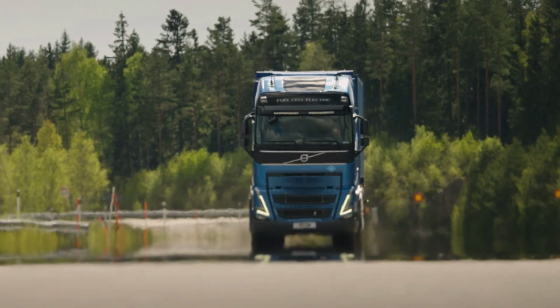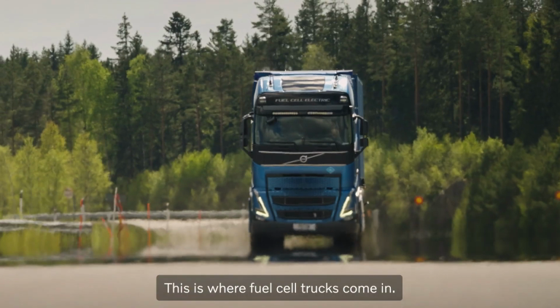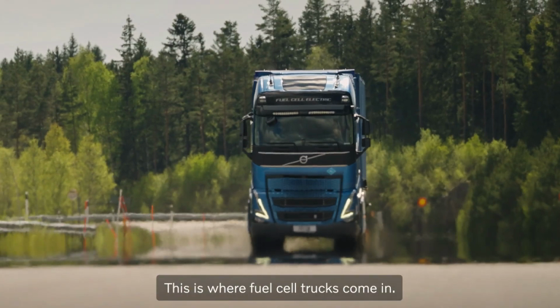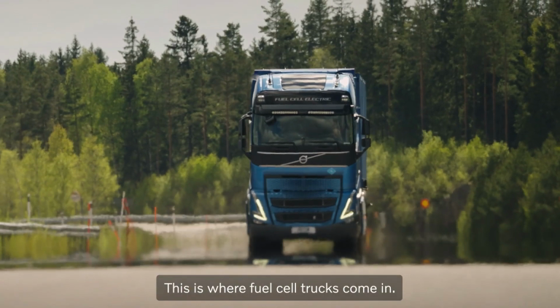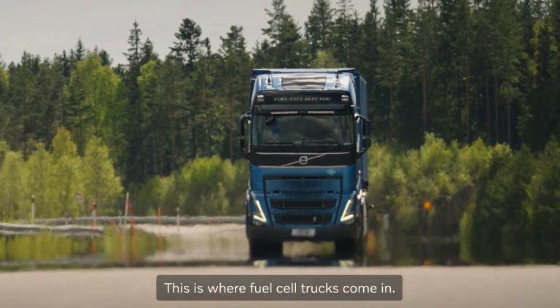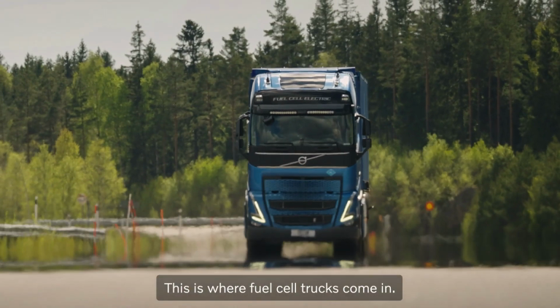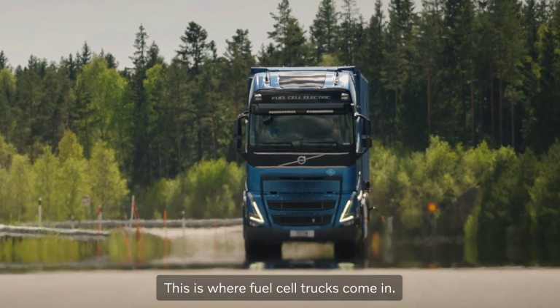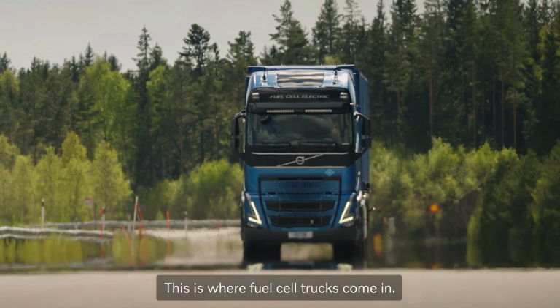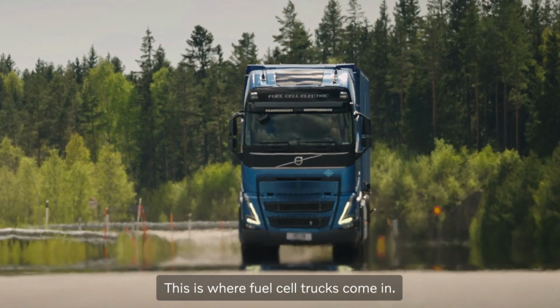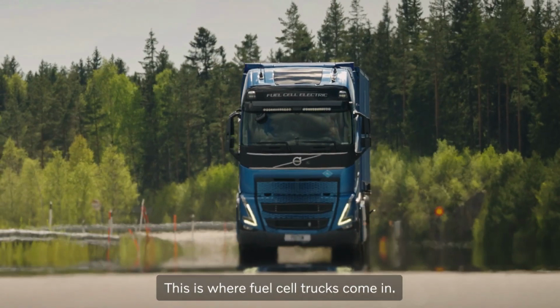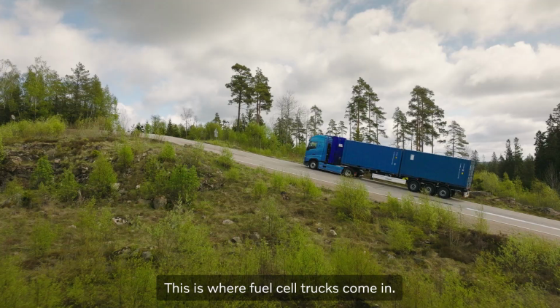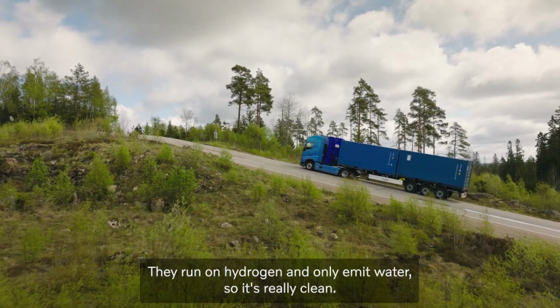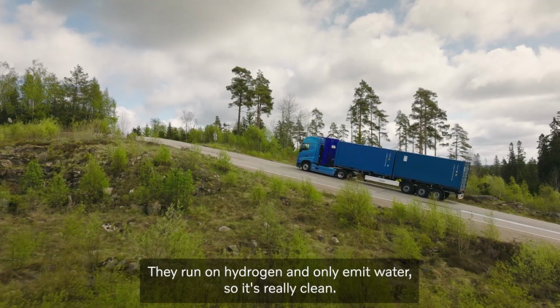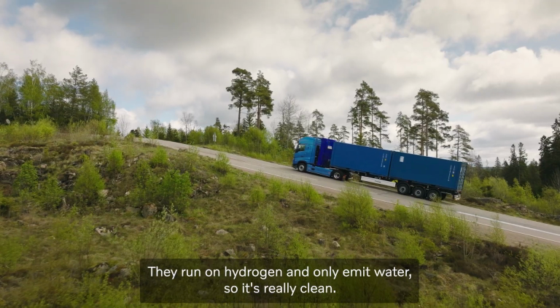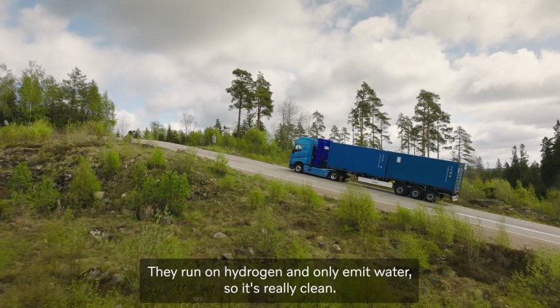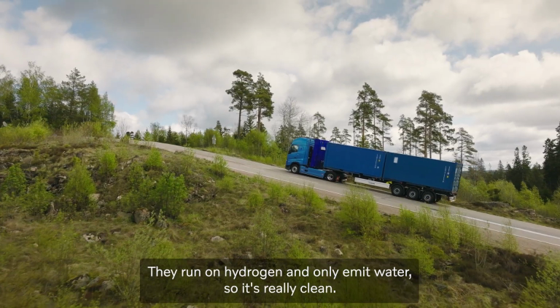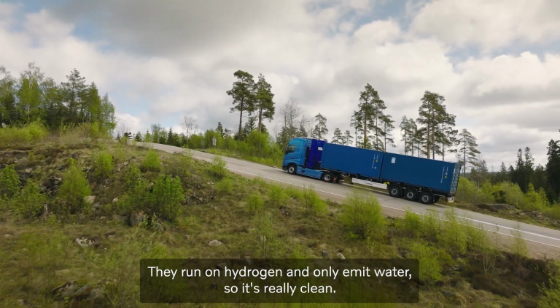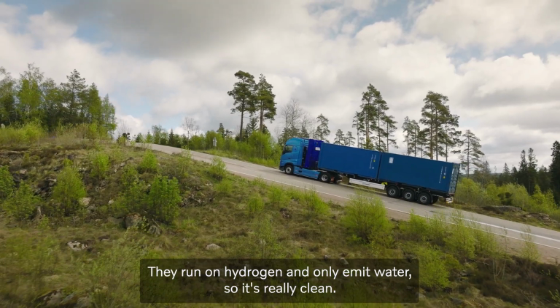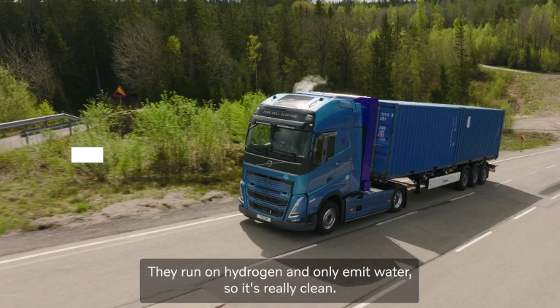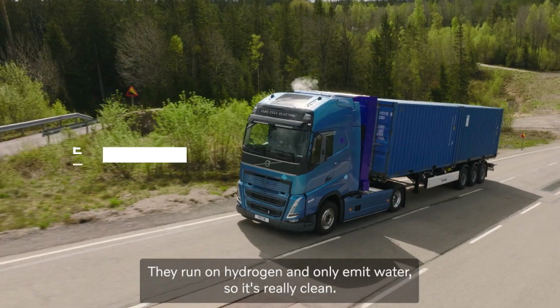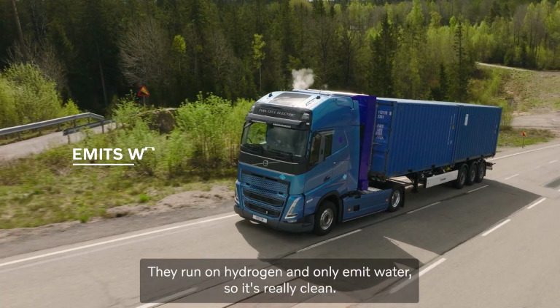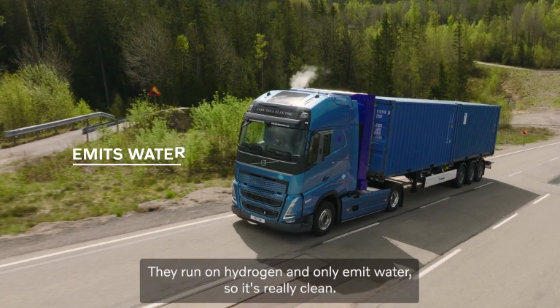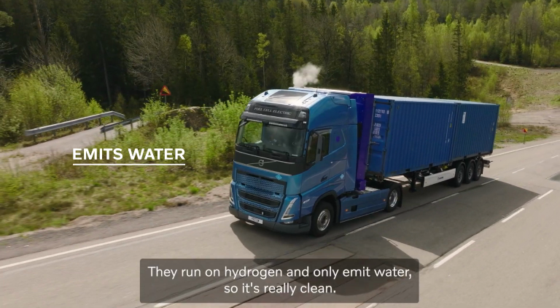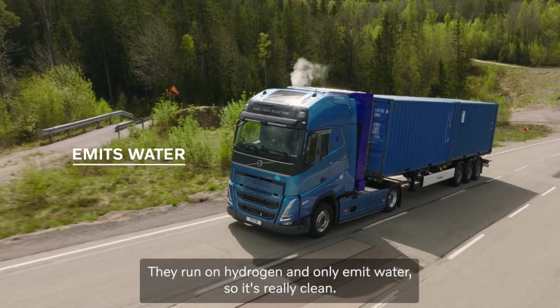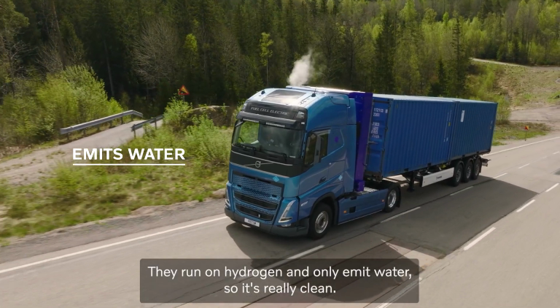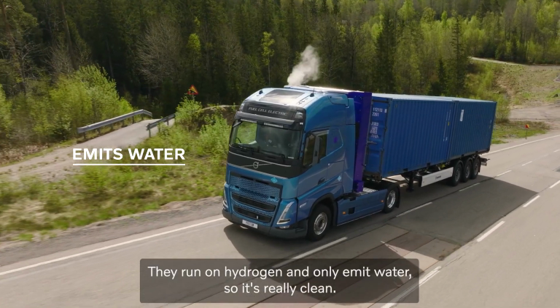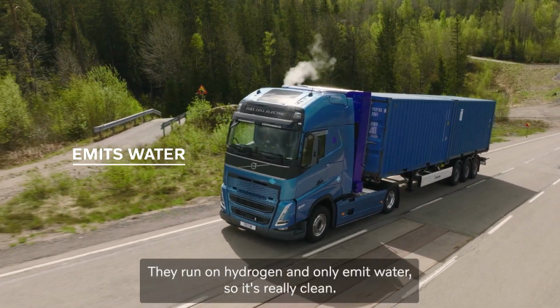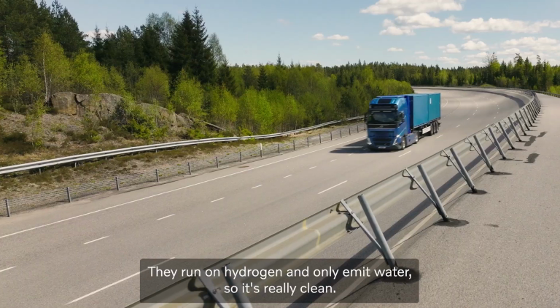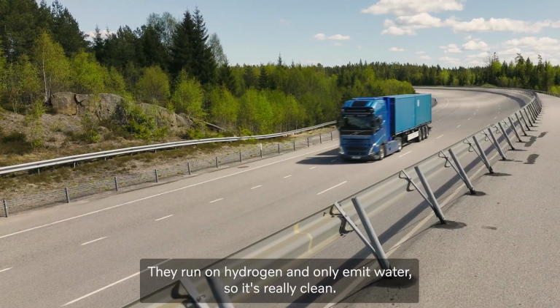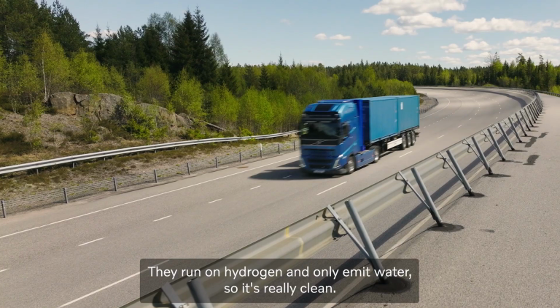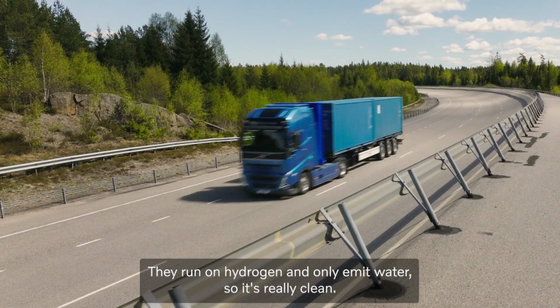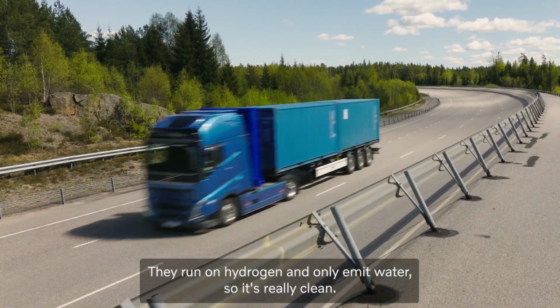This is where fuel cell trucks come in. They run on hydrogen and only emit water, so it's really clean.